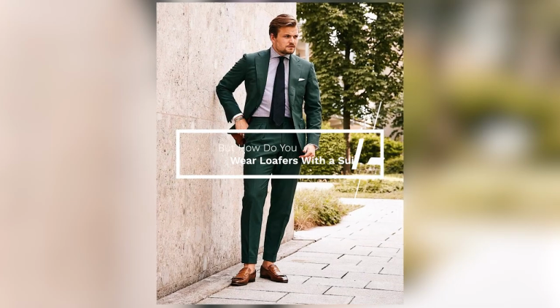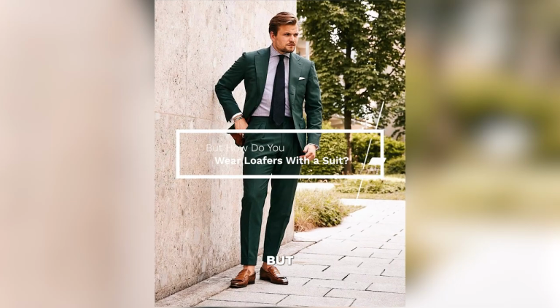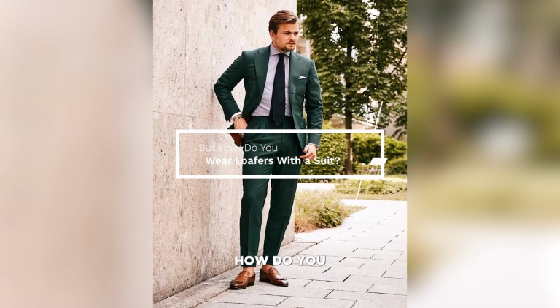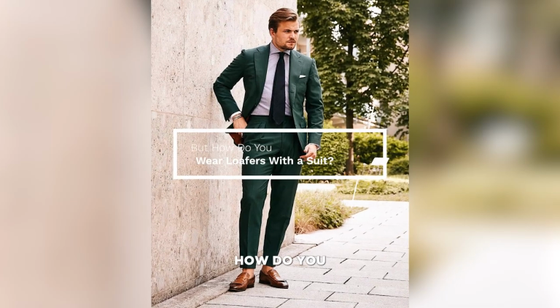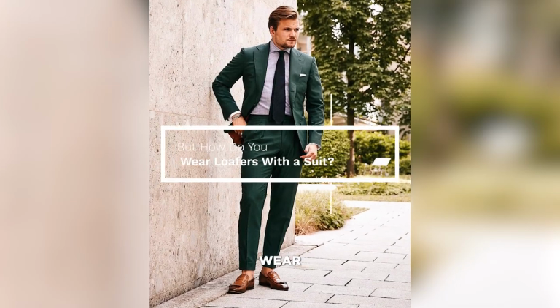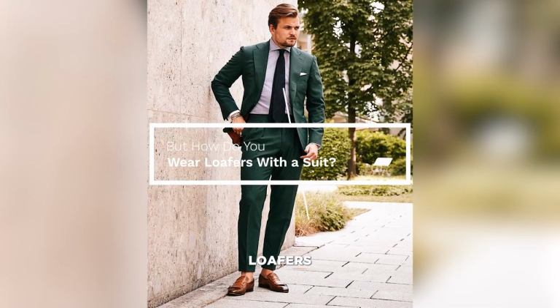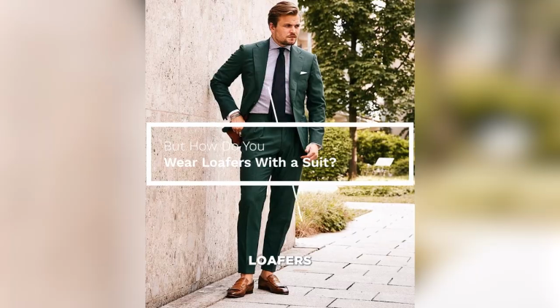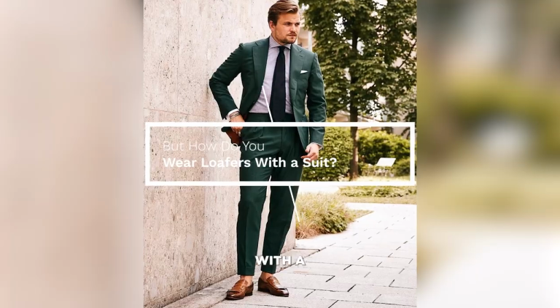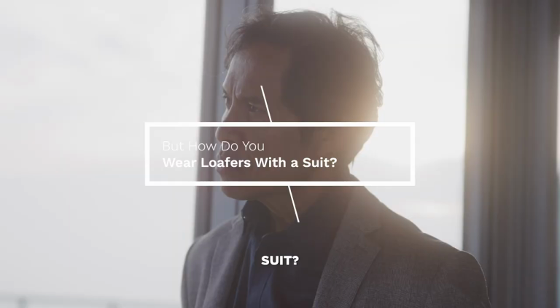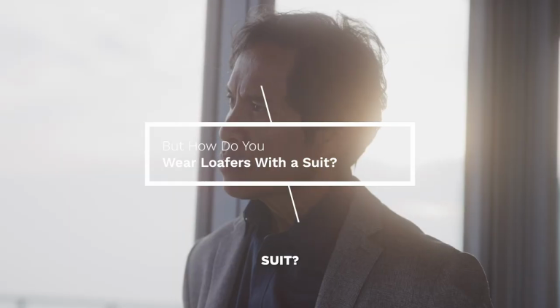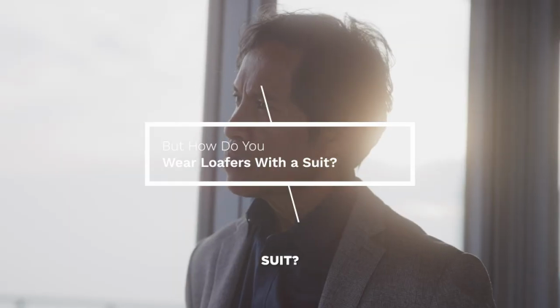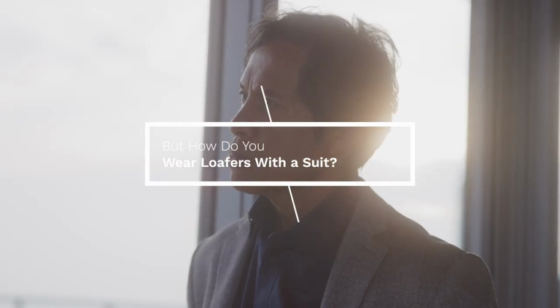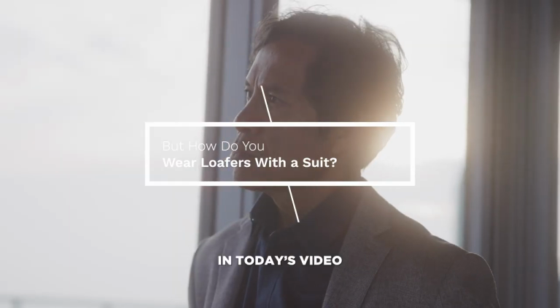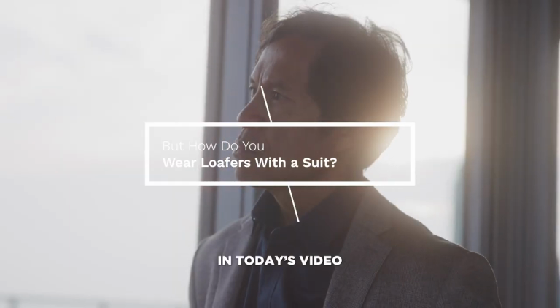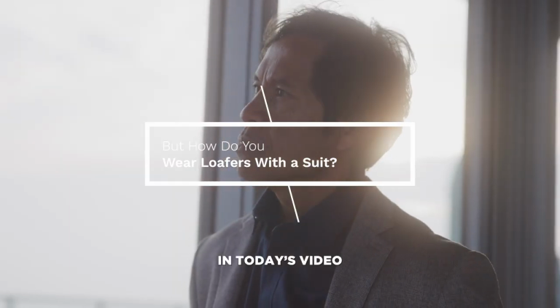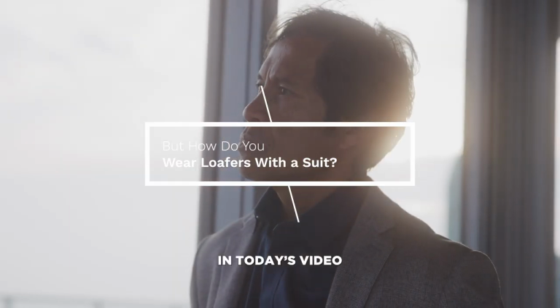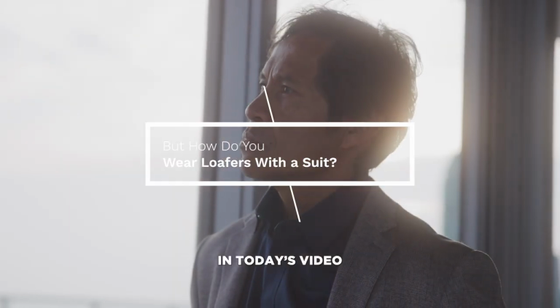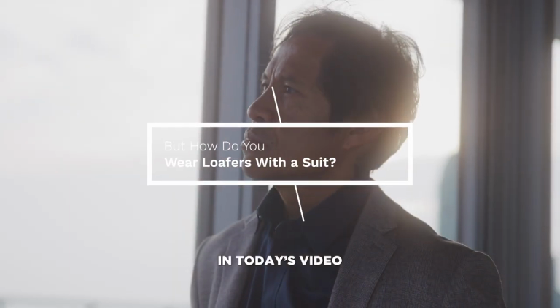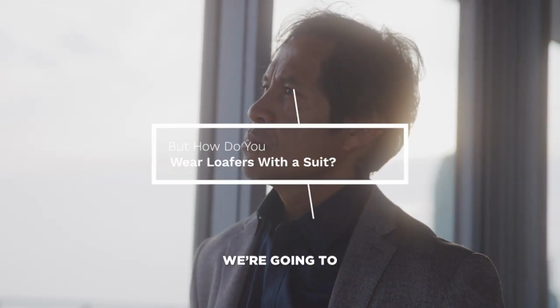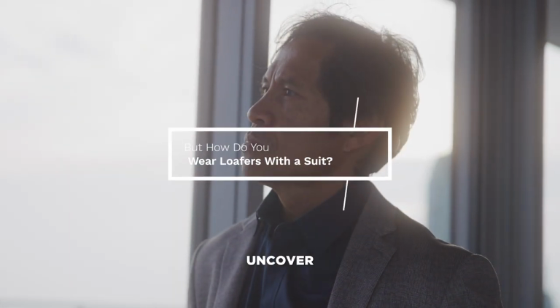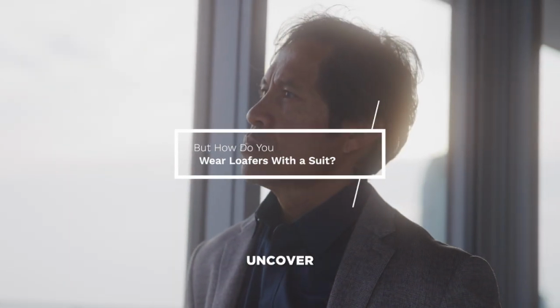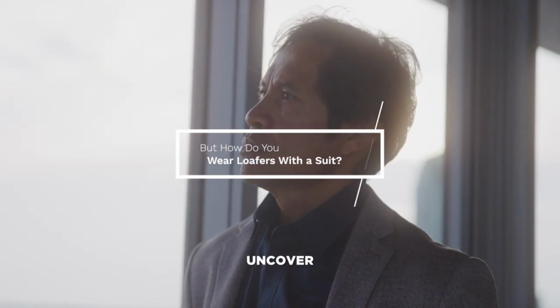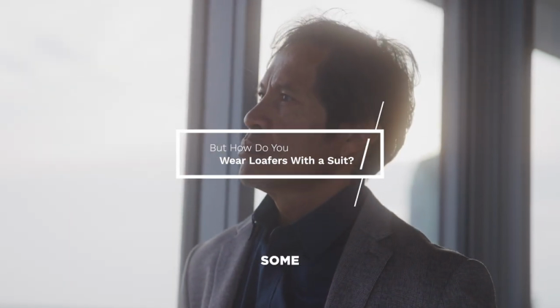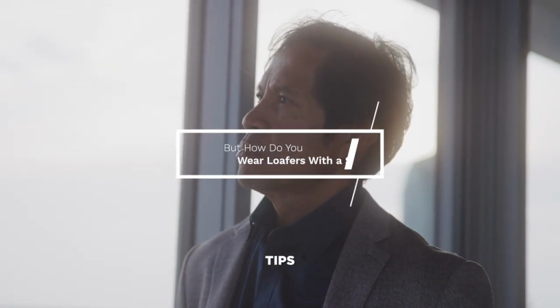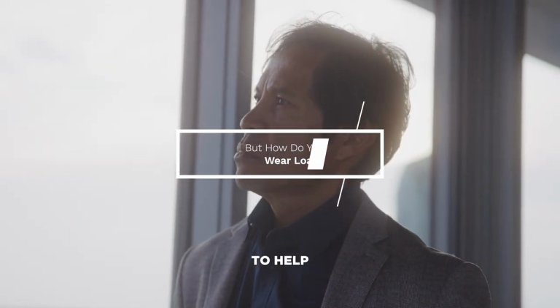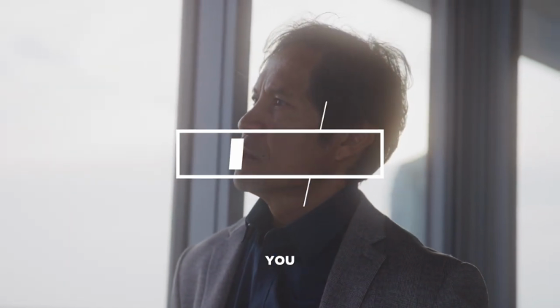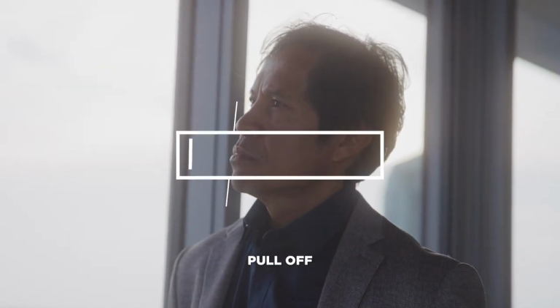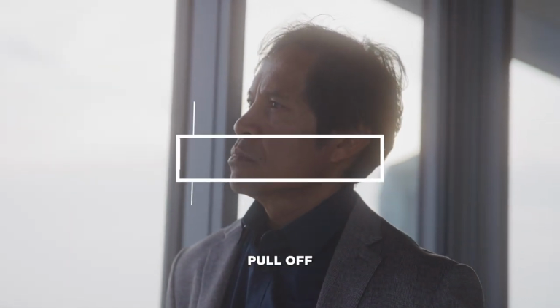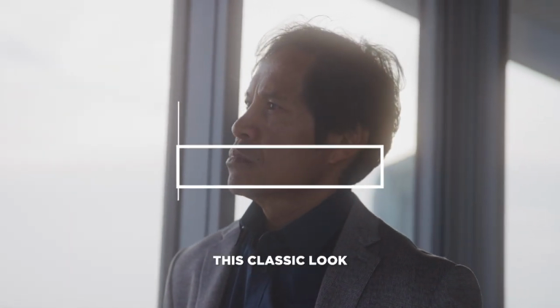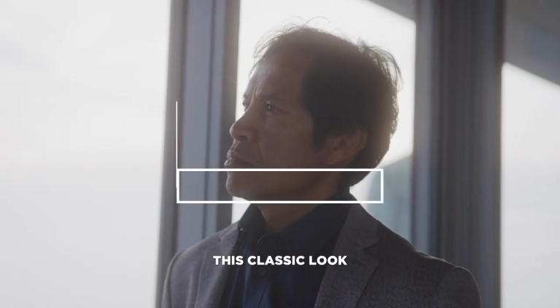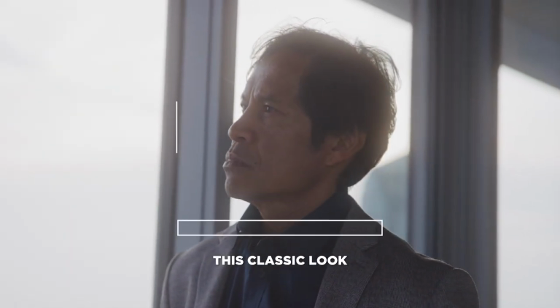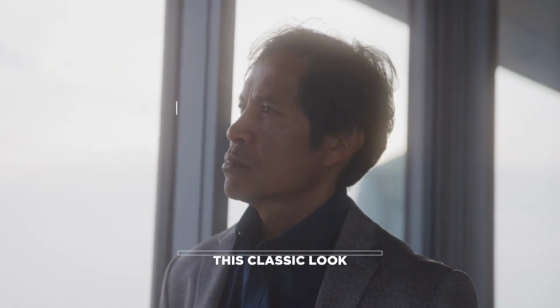But how do you wear loafers with a suit? In today's video, we're going to uncover some tips to help you pull off this classic look.